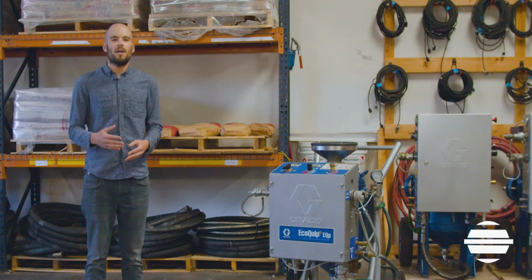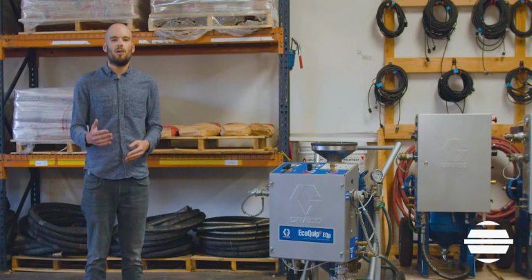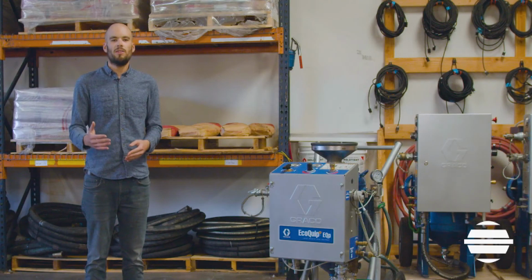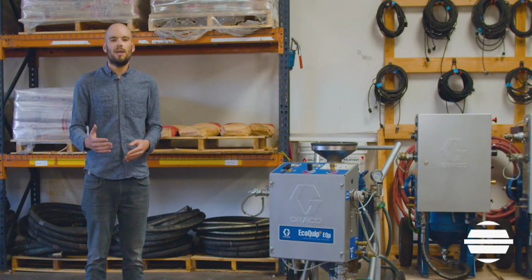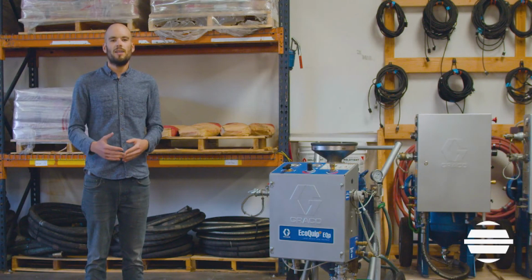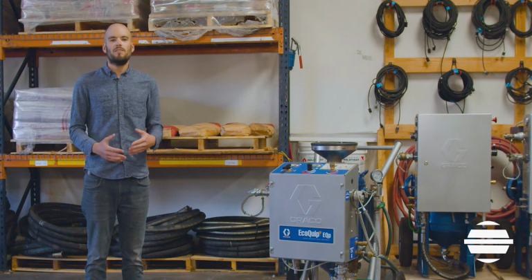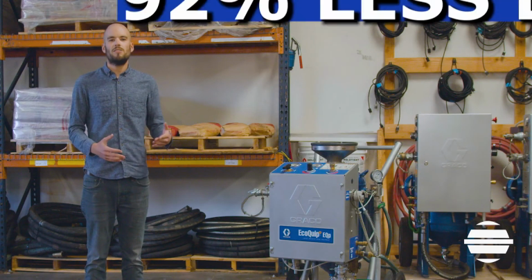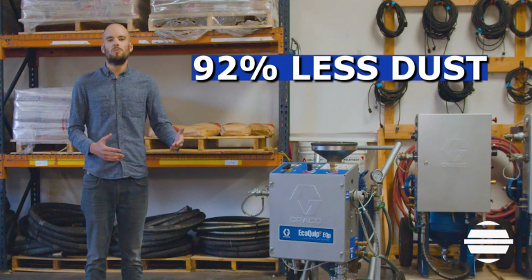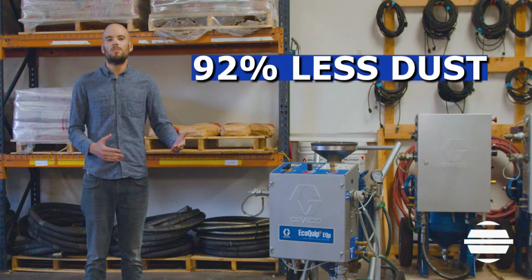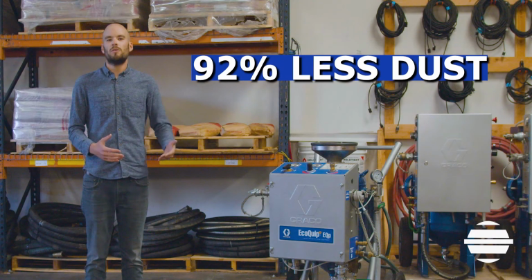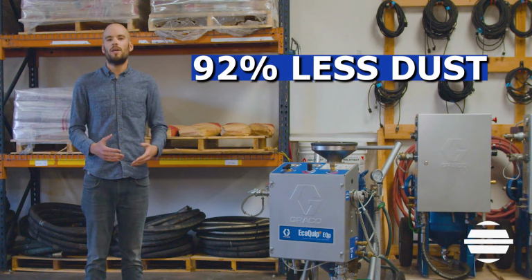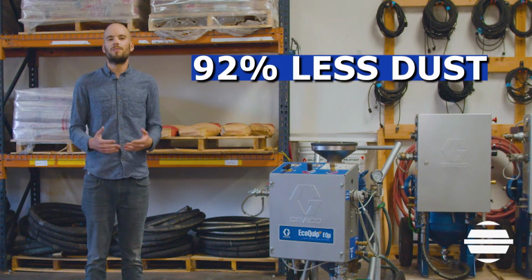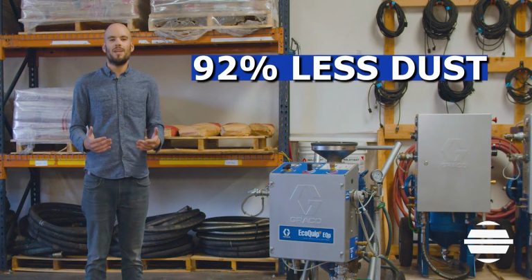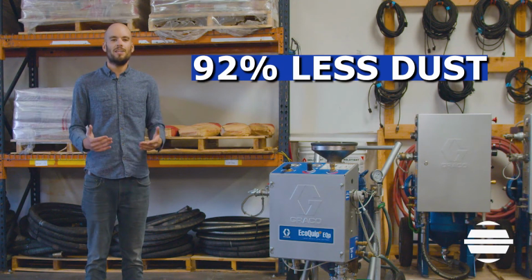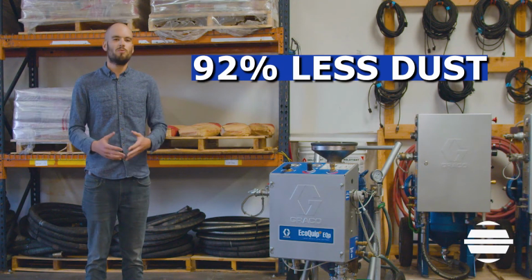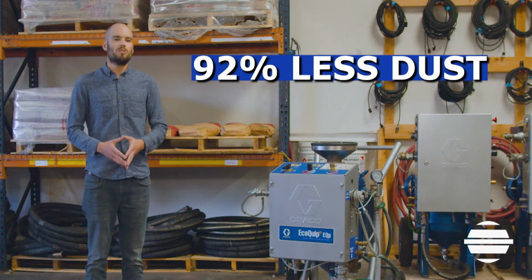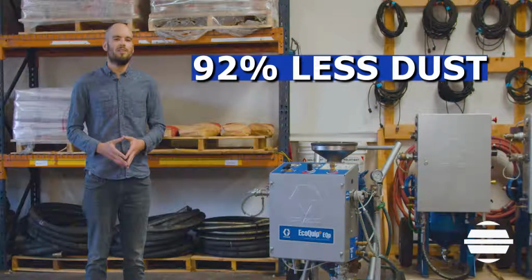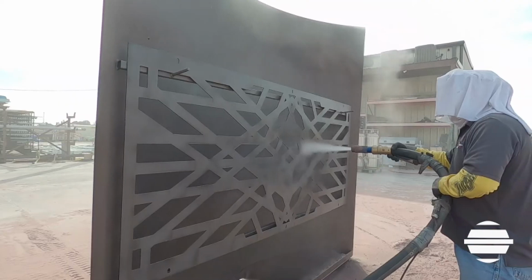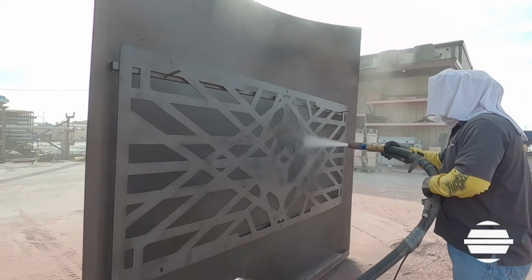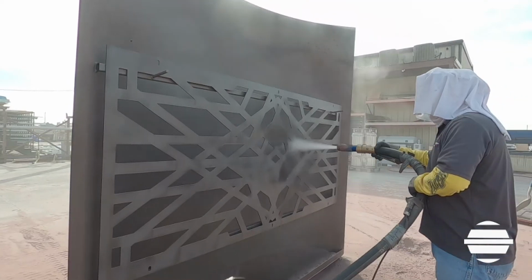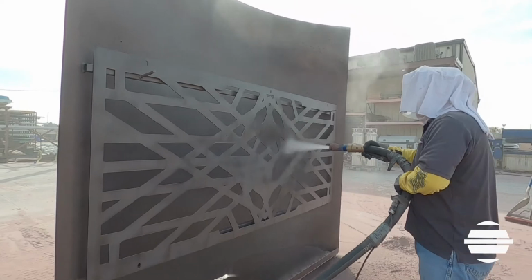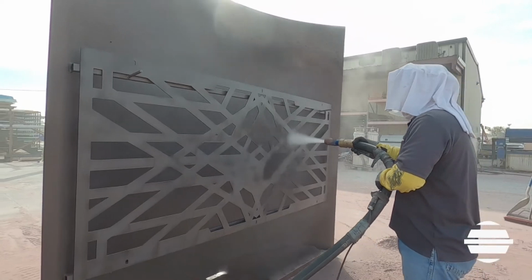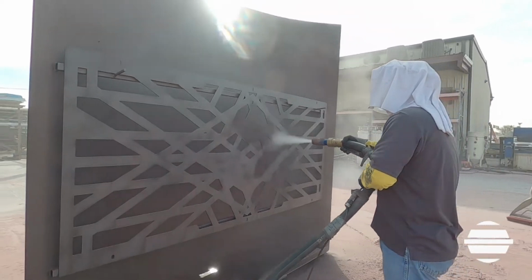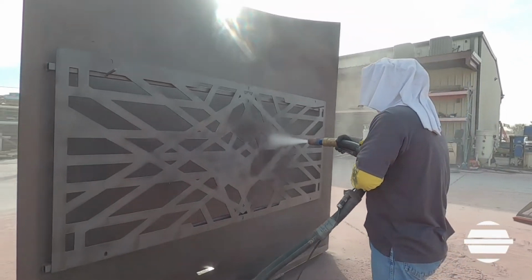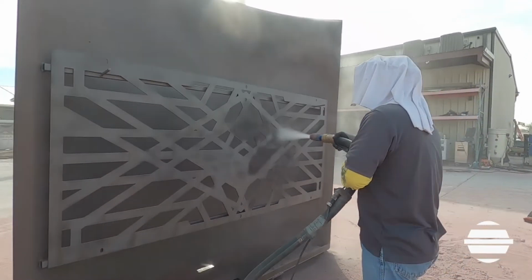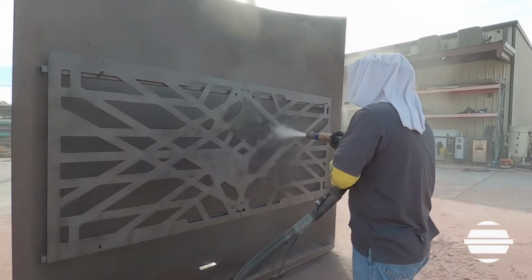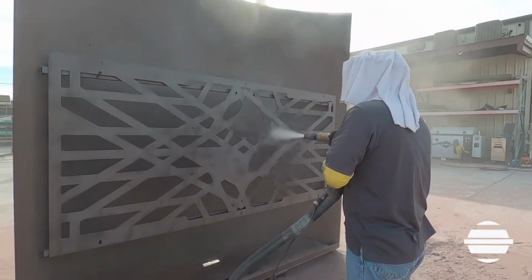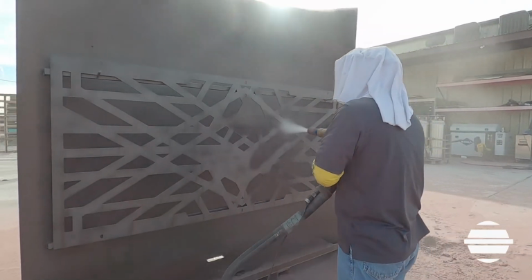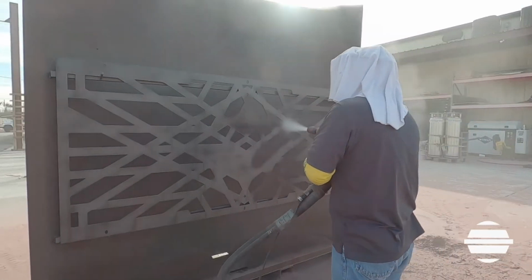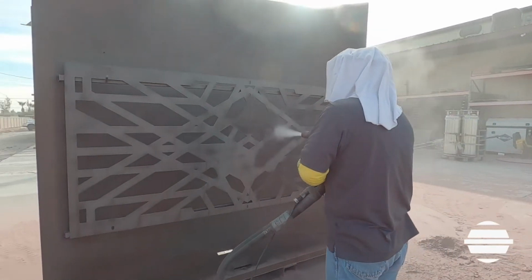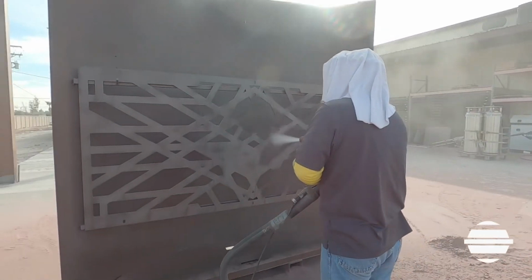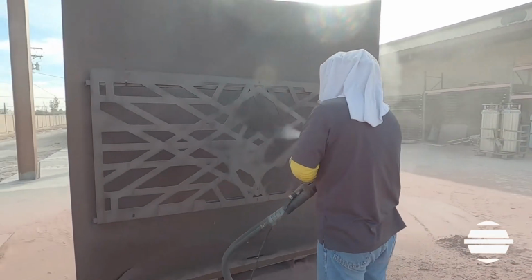Not only that, these systems can generate up to 92% less dust than any leading dry blasting system today.